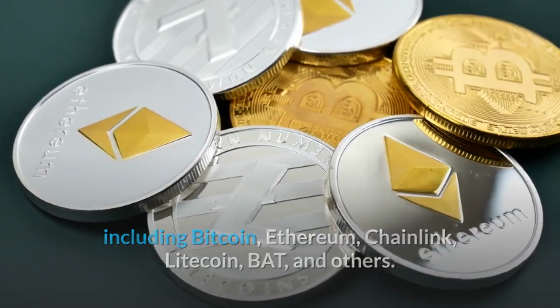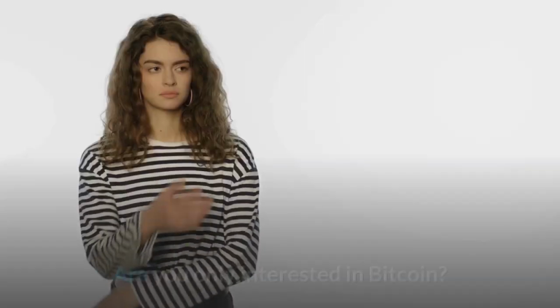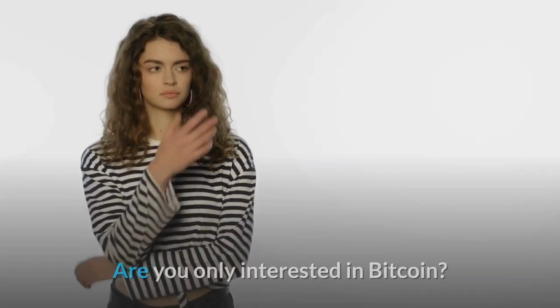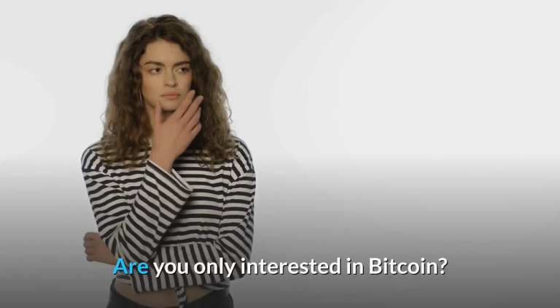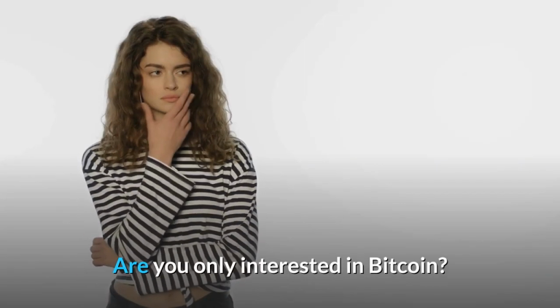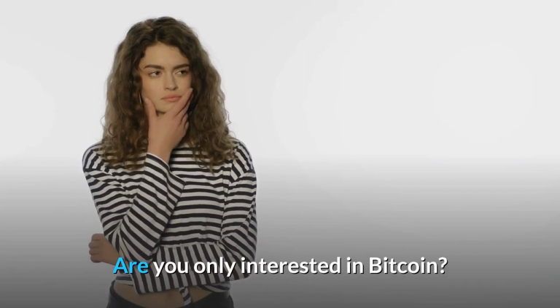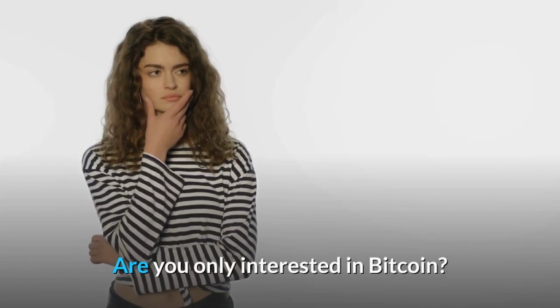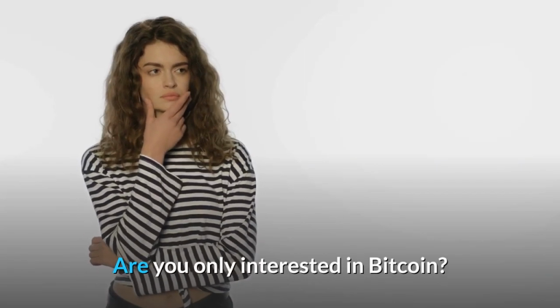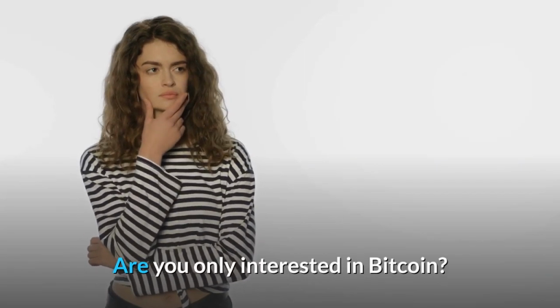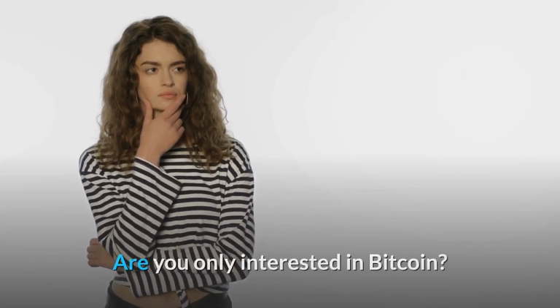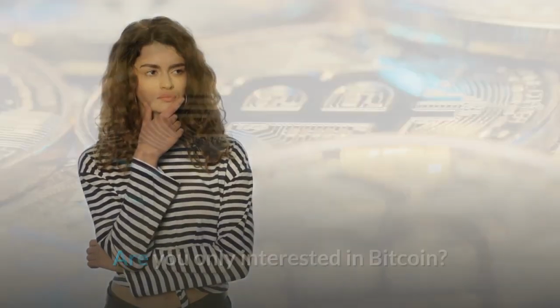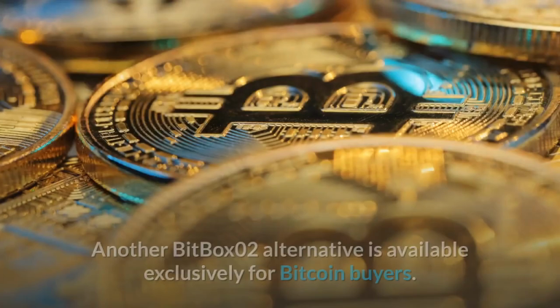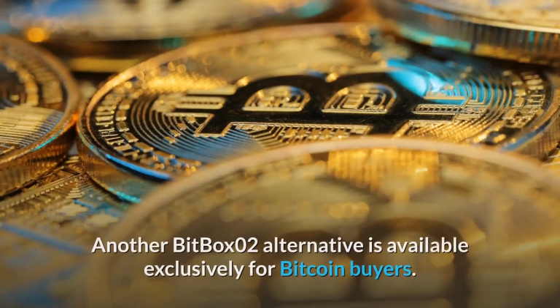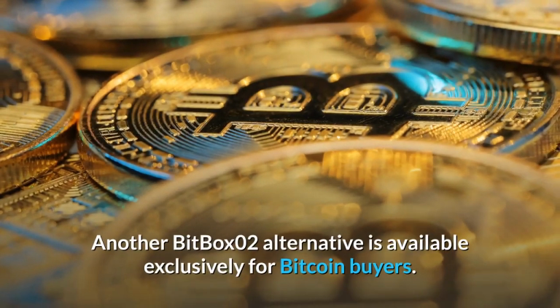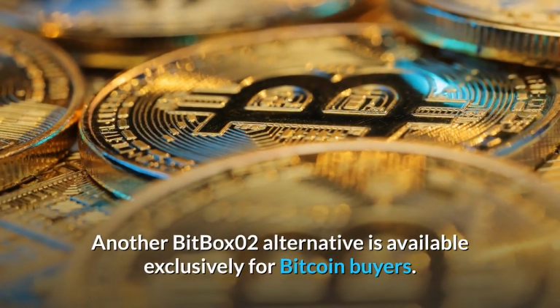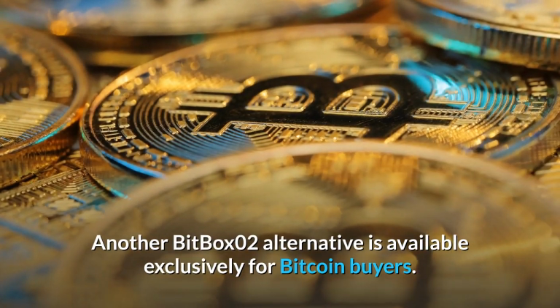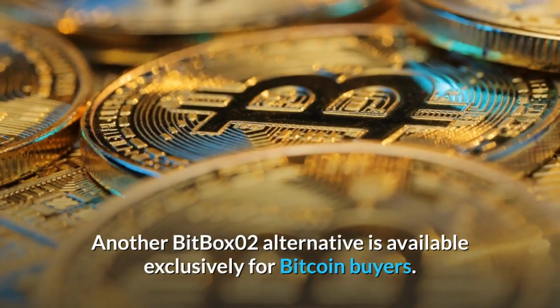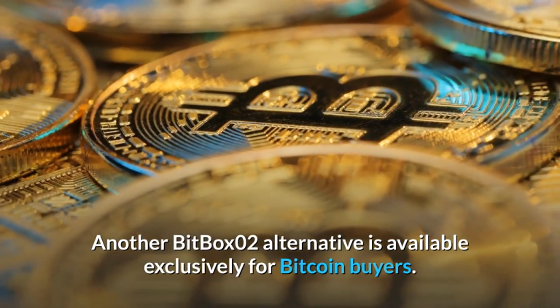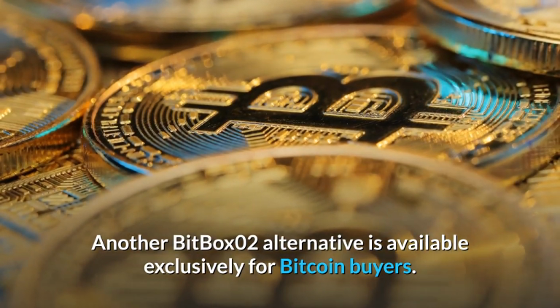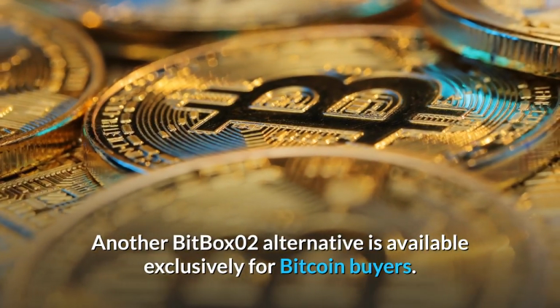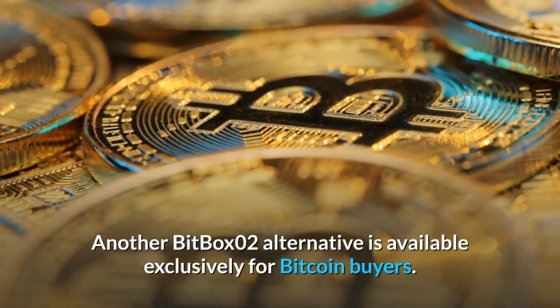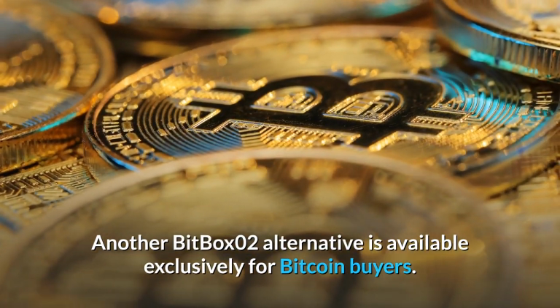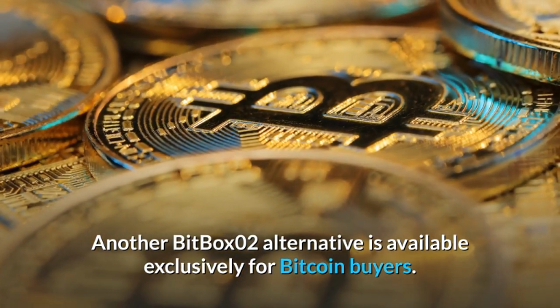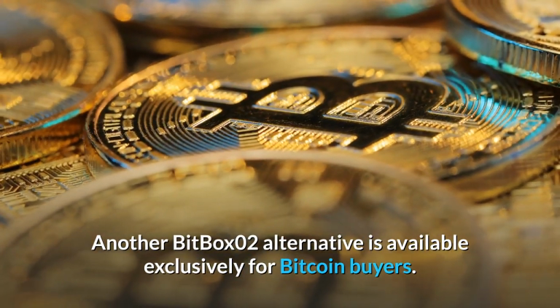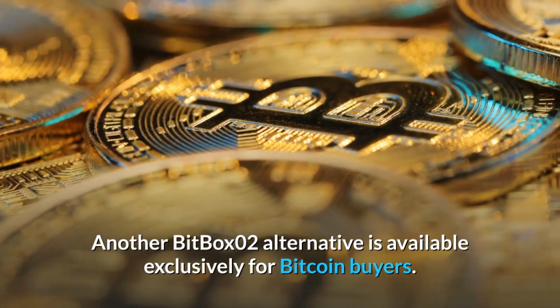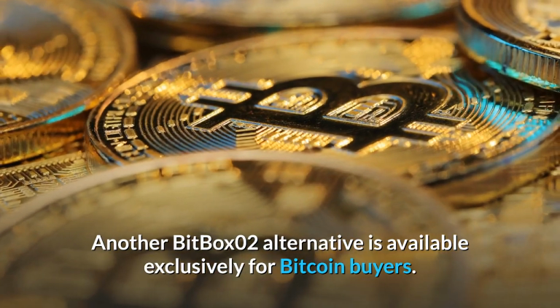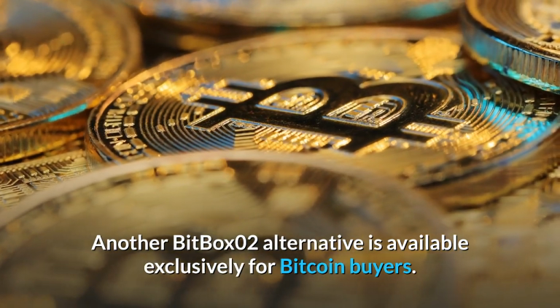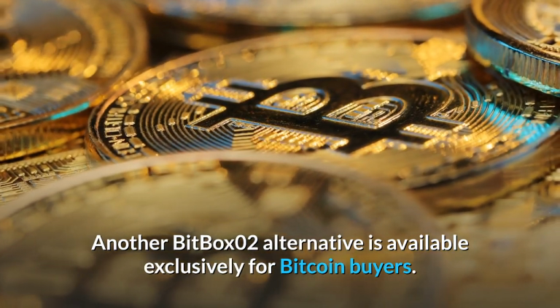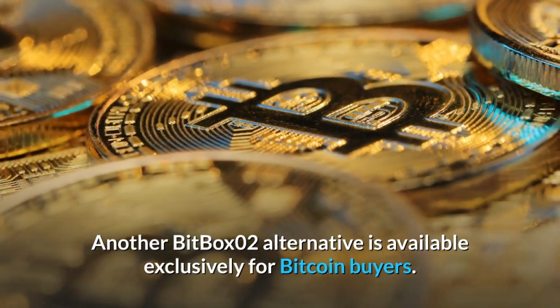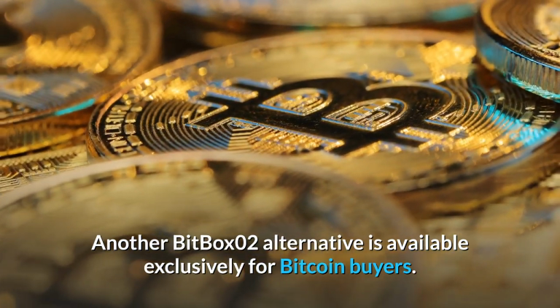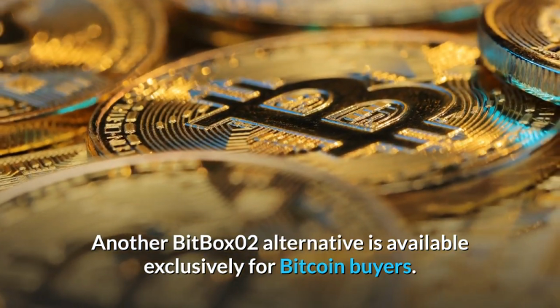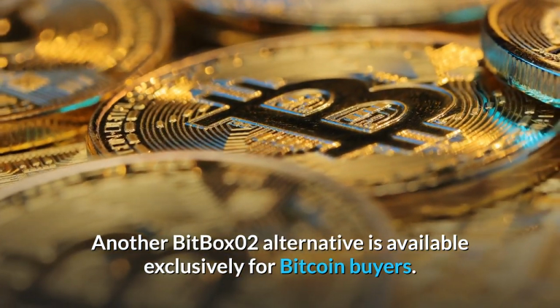Are you only interested in Bitcoin? Another BitBox O2 alternative is available exclusively for Bitcoin buyers.